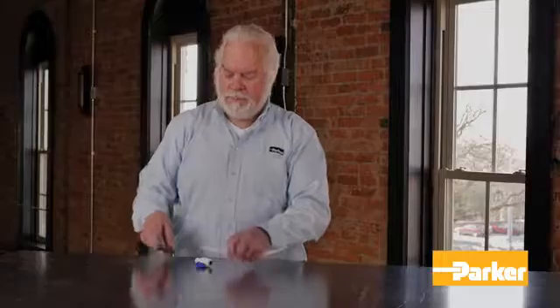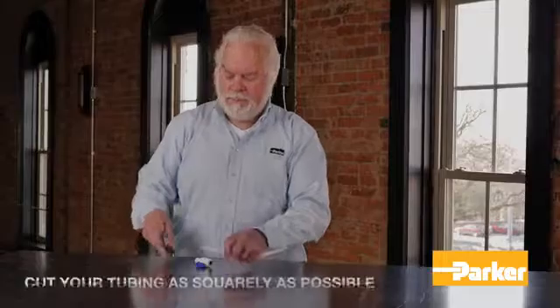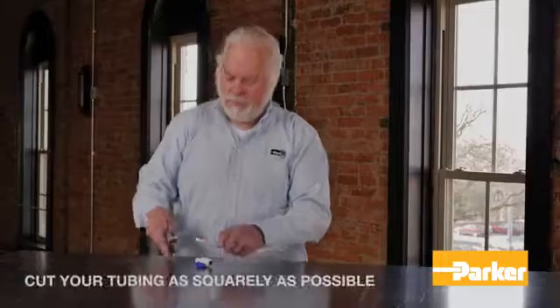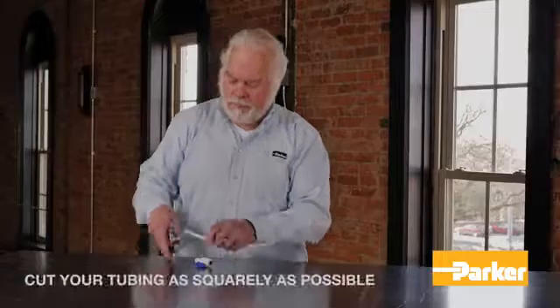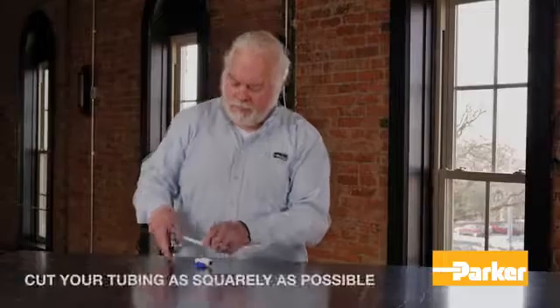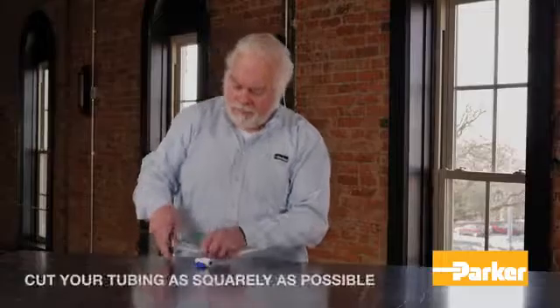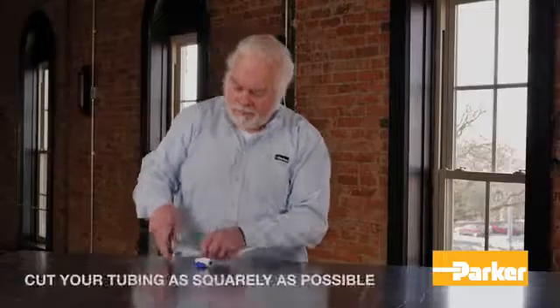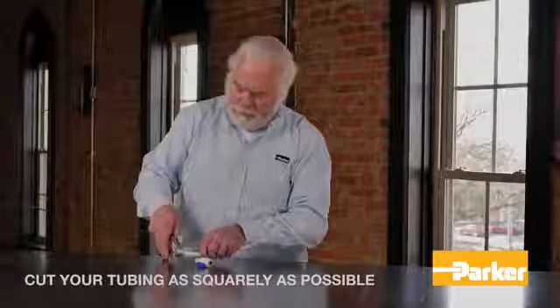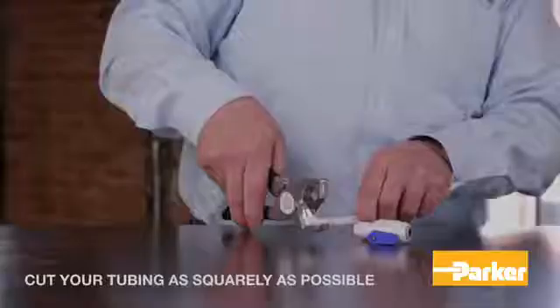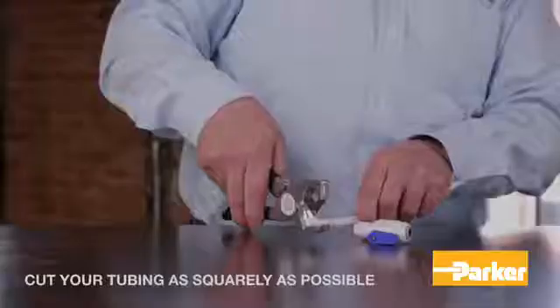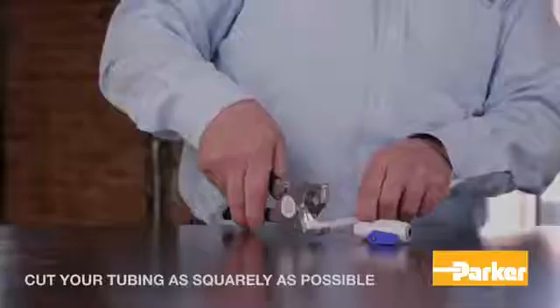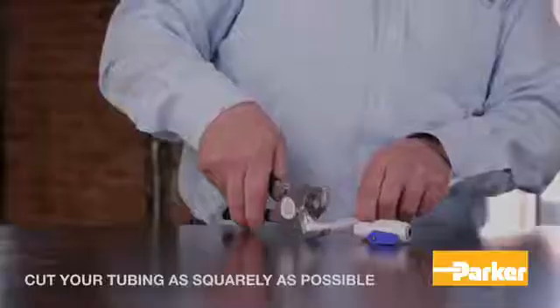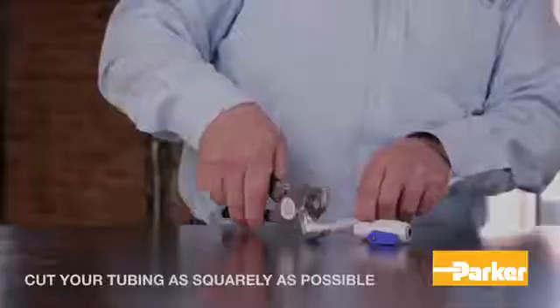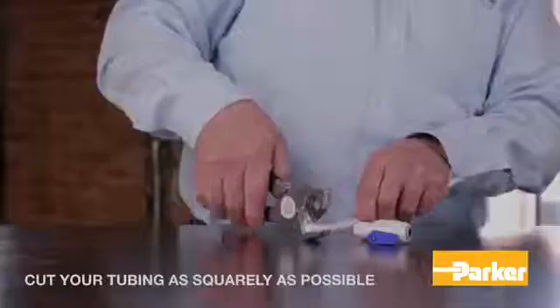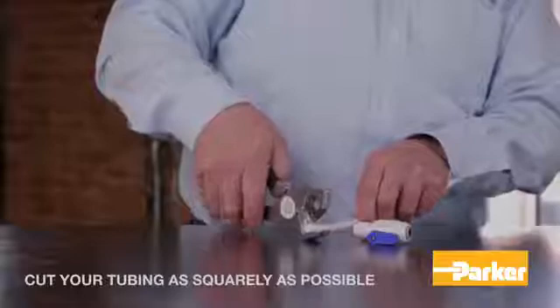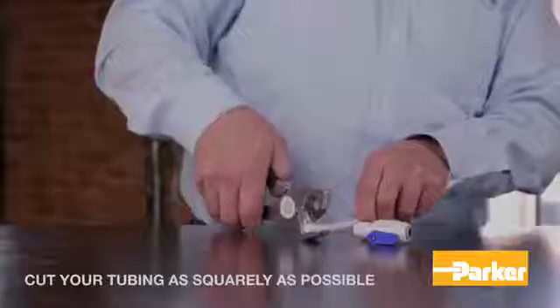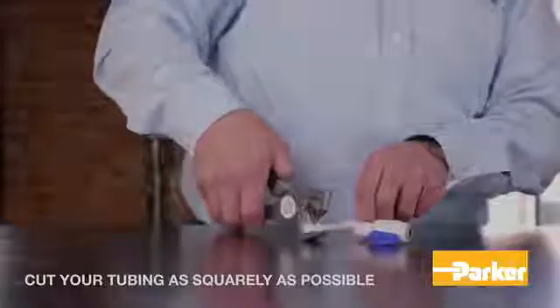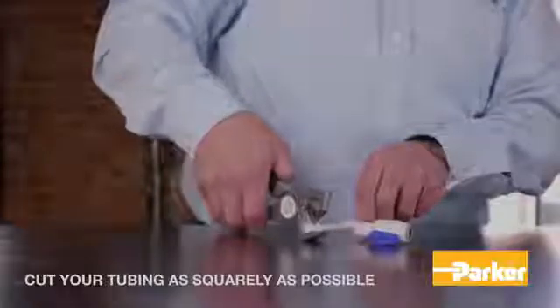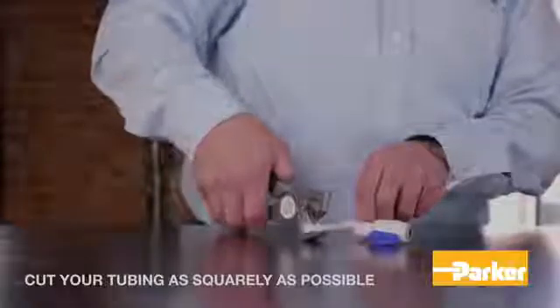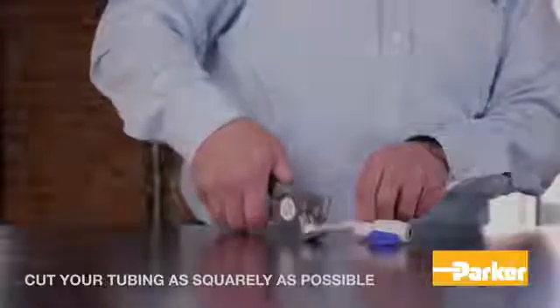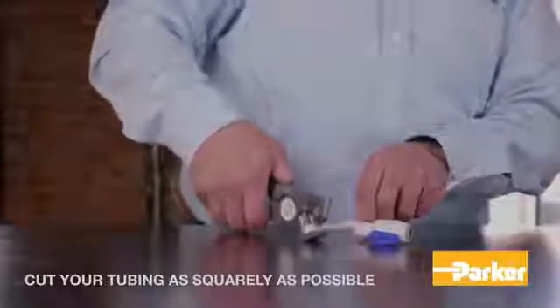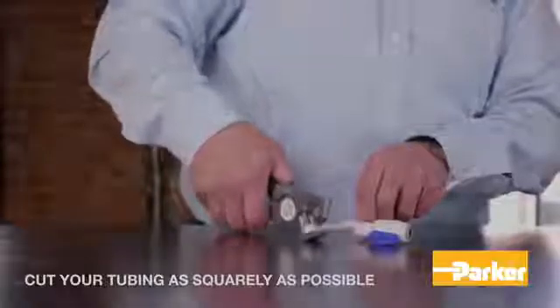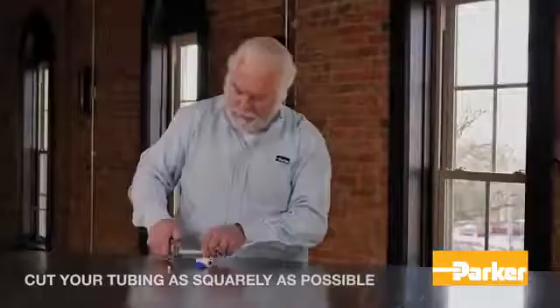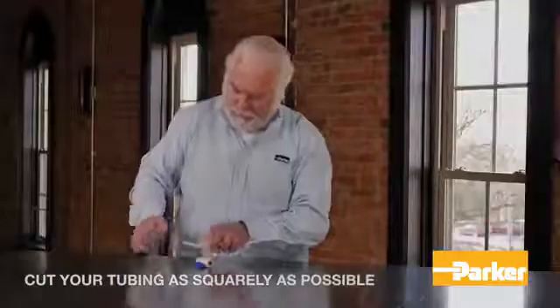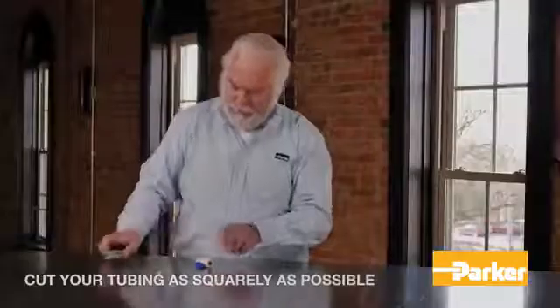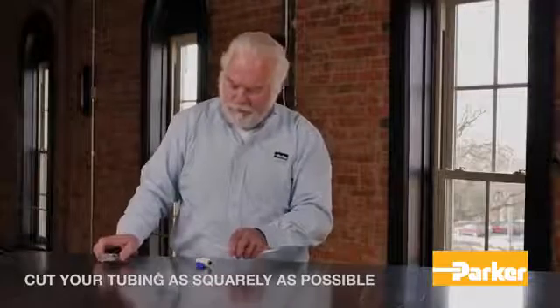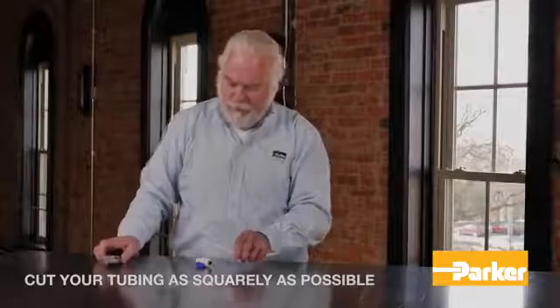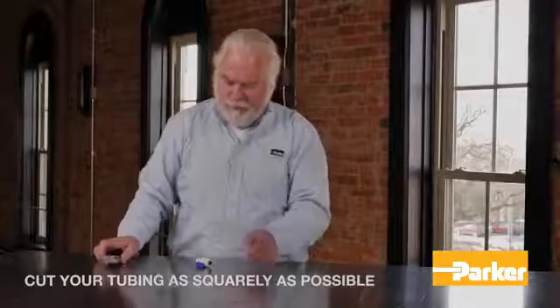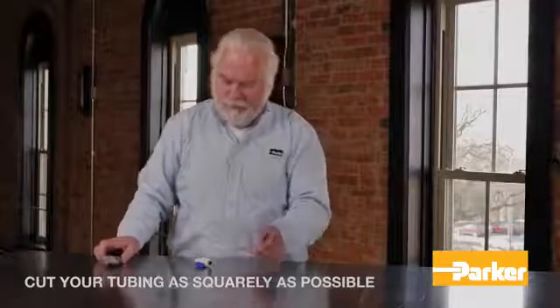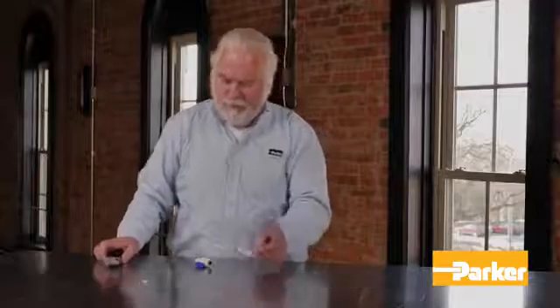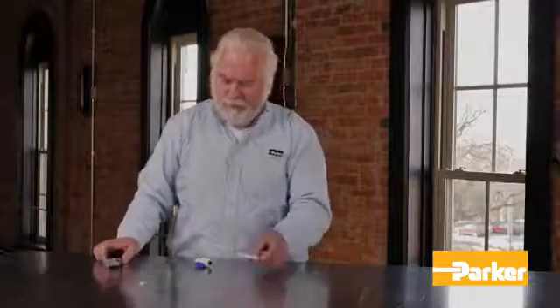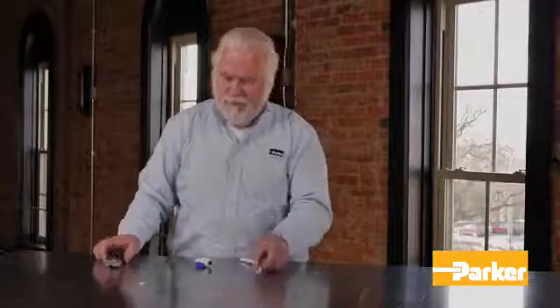Begin by cutting your tubing as squarely as possible, allowing at most 15 degrees of variance.